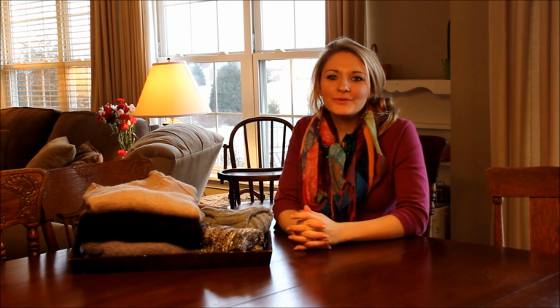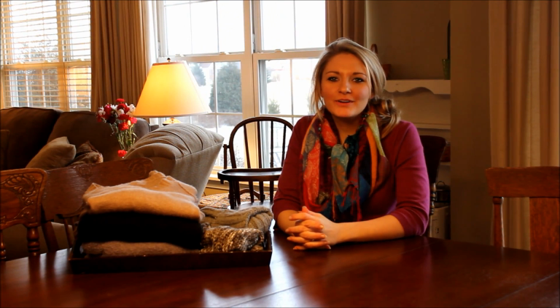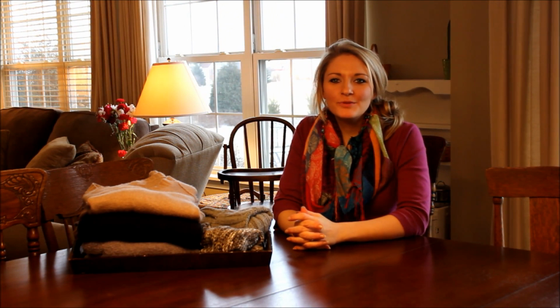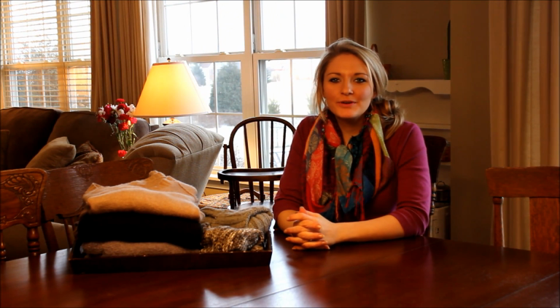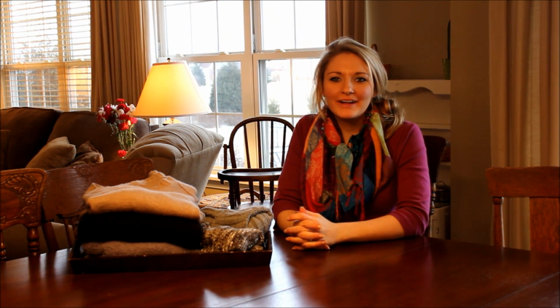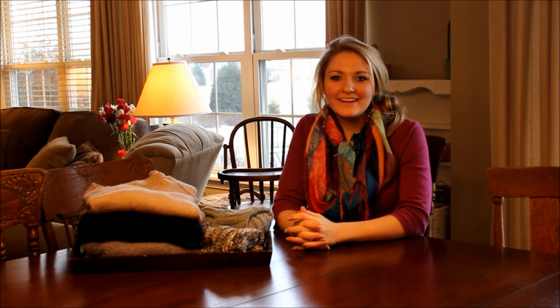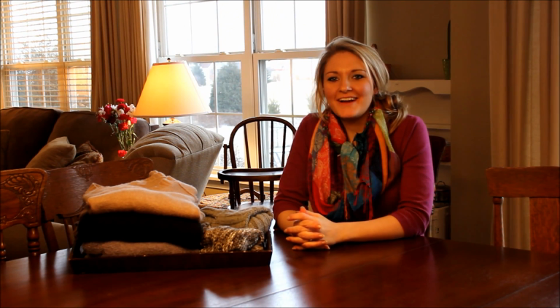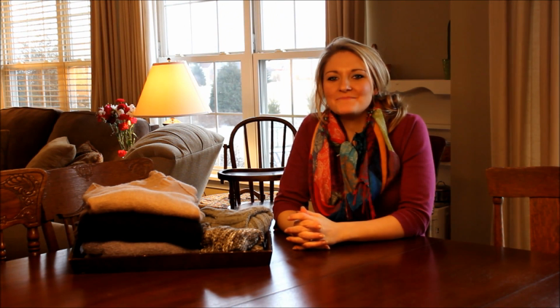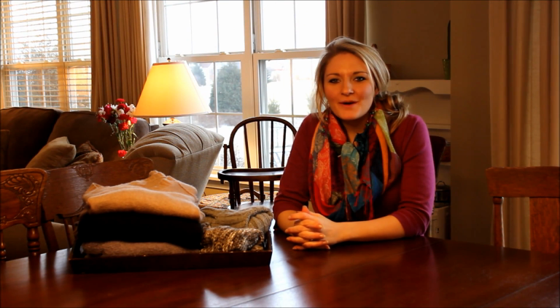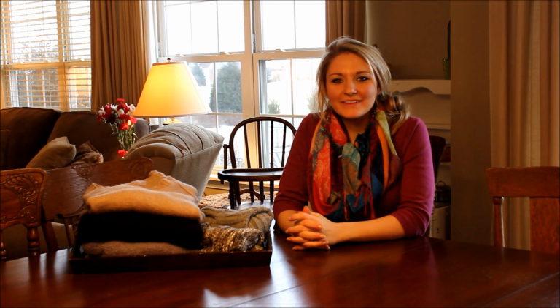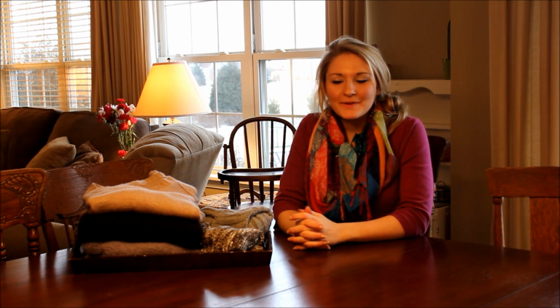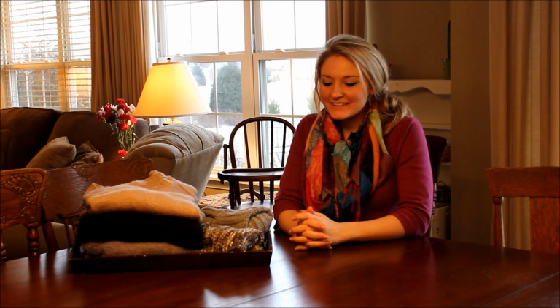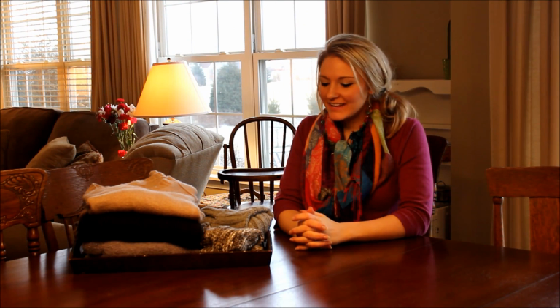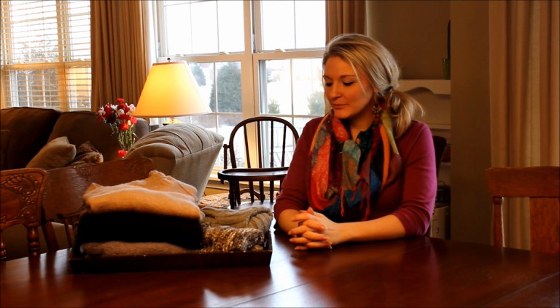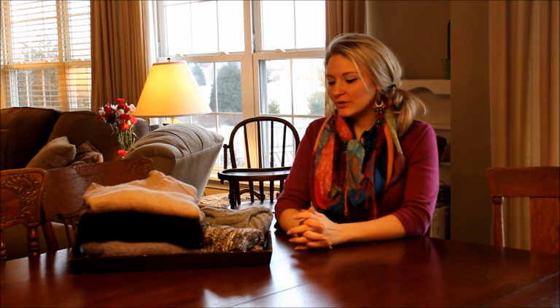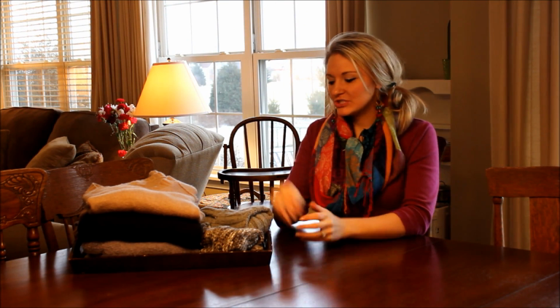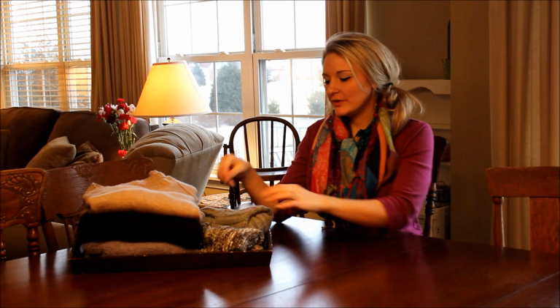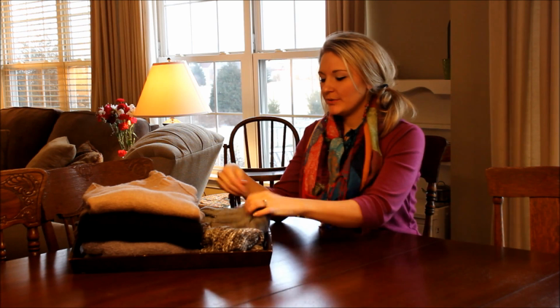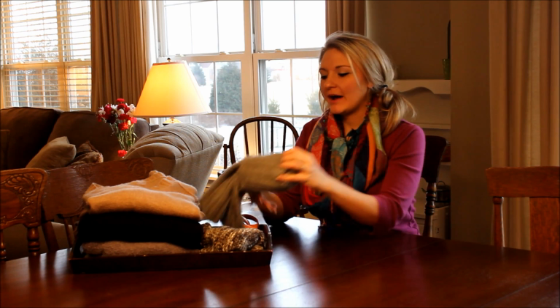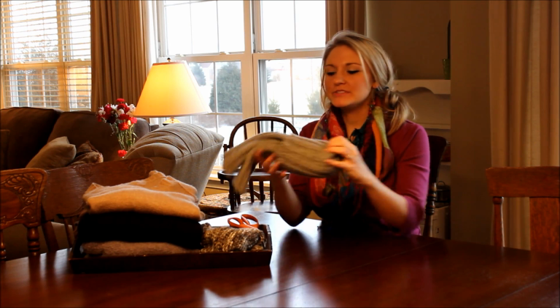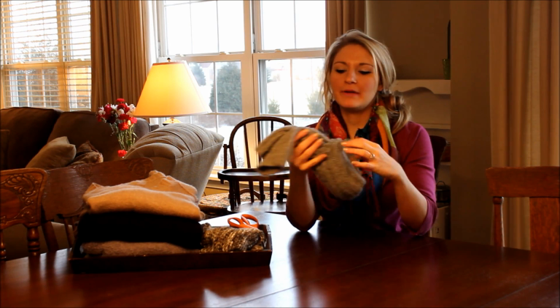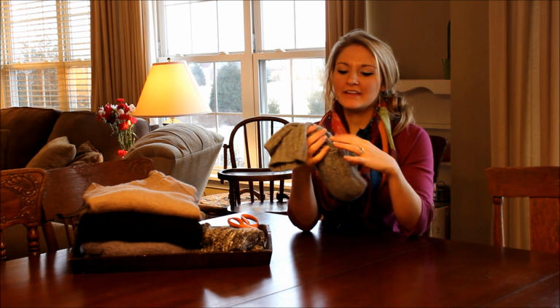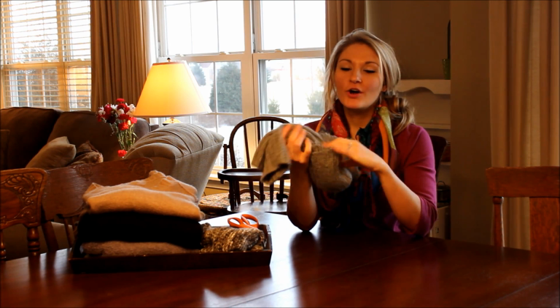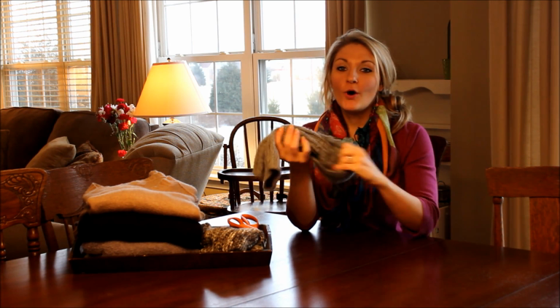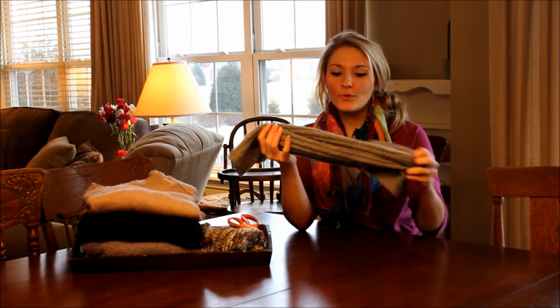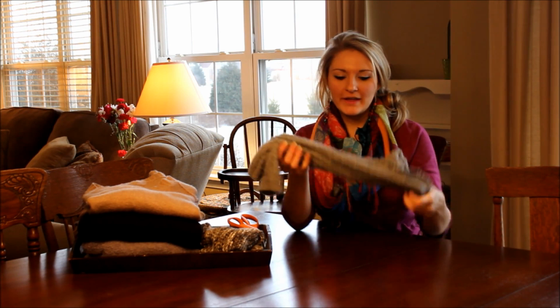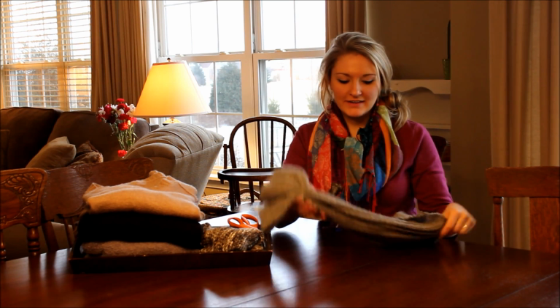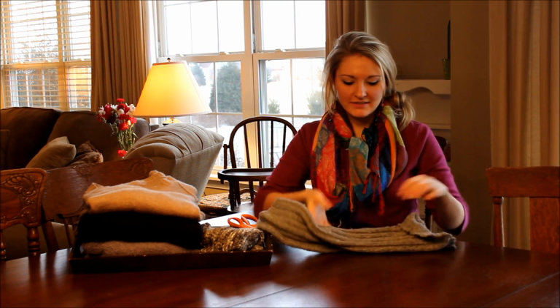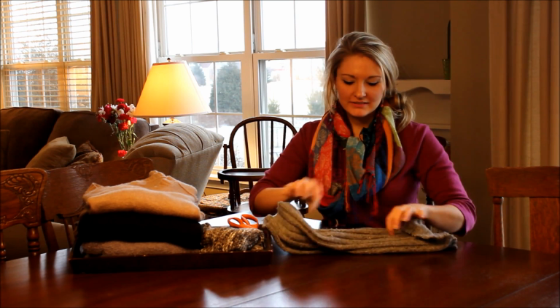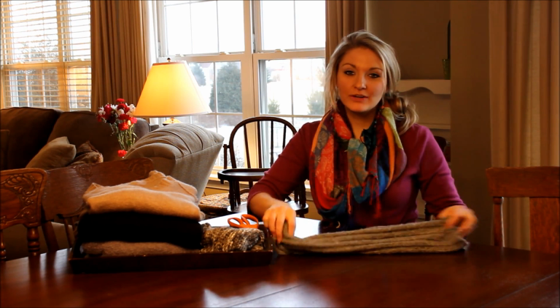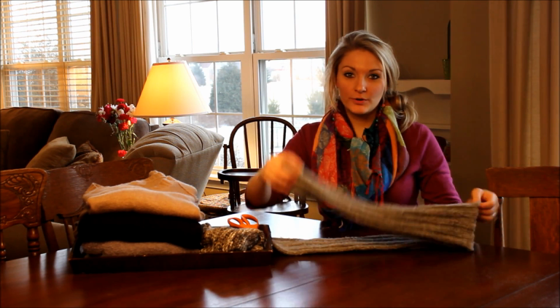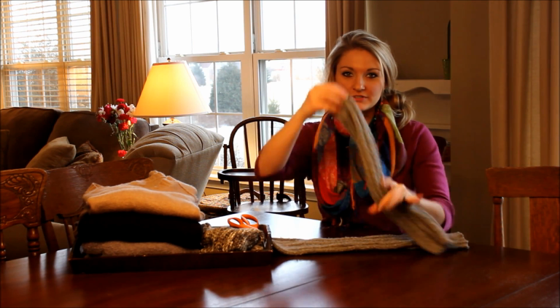Hi everyone and welcome to BeautyBlondie.com. I'm Elizabeth and today I'm going to be showing you how to make homemade leg warmers.